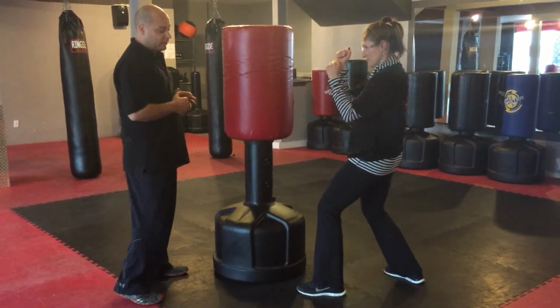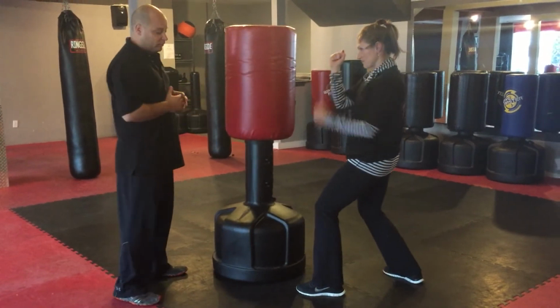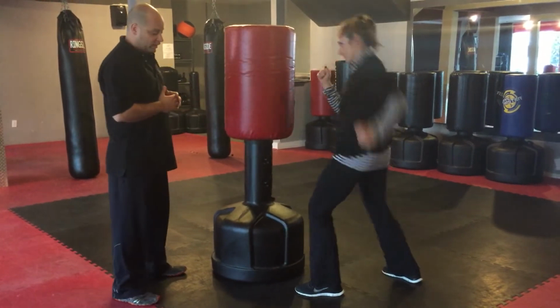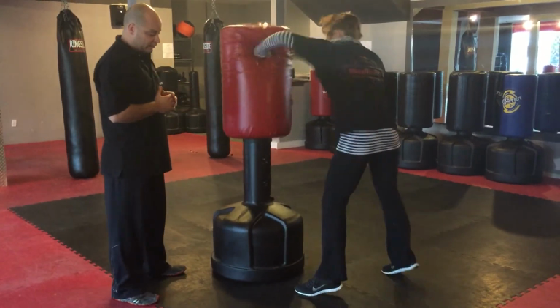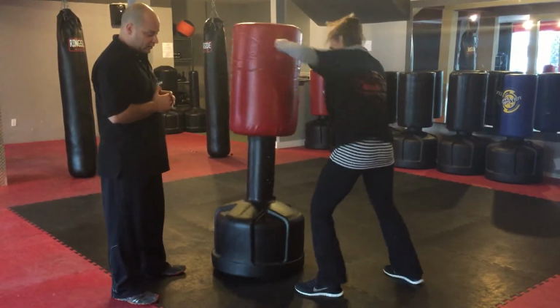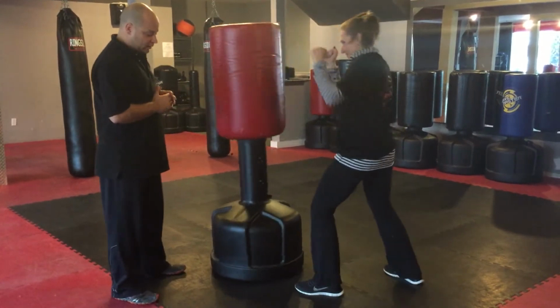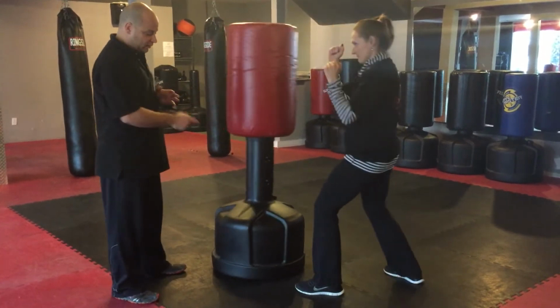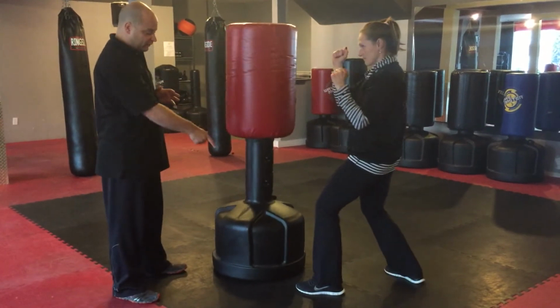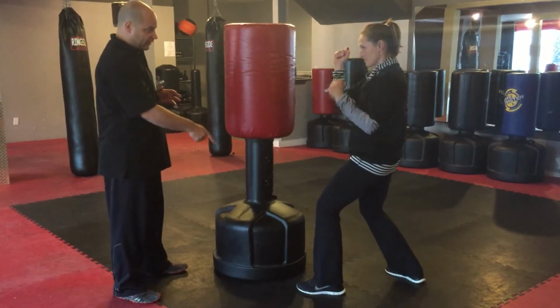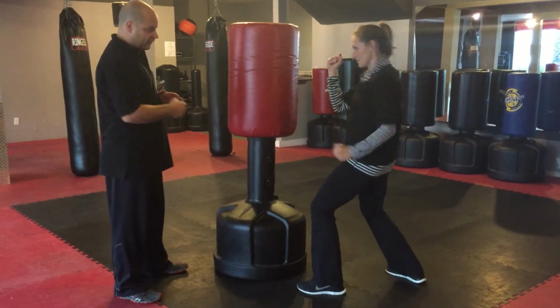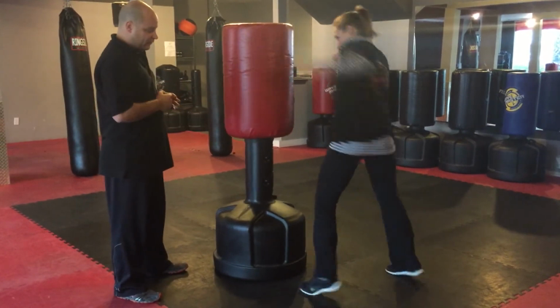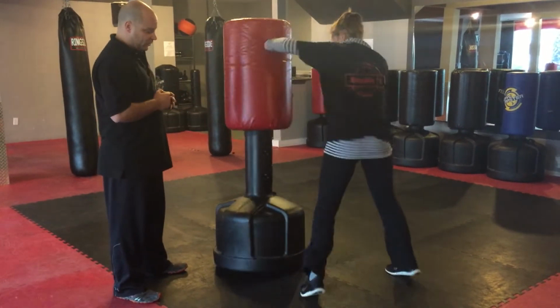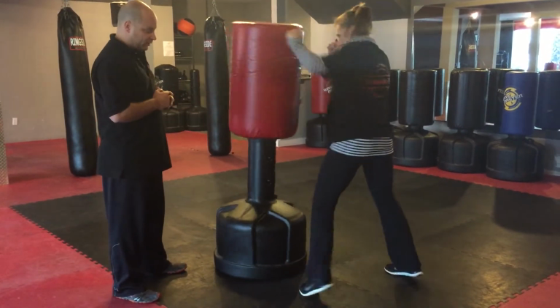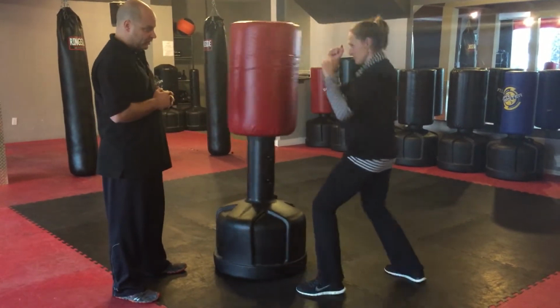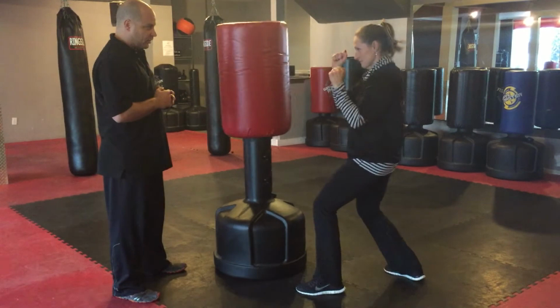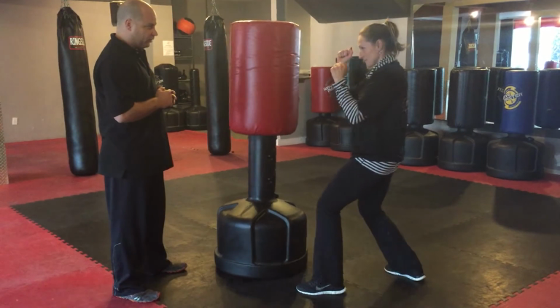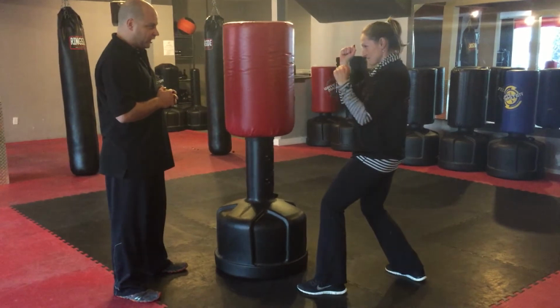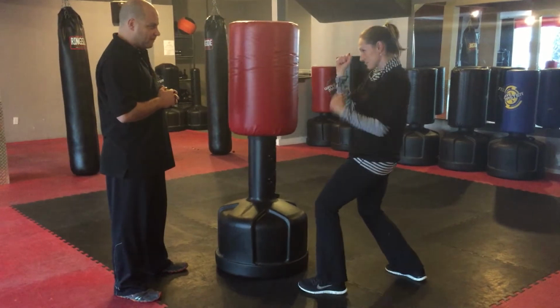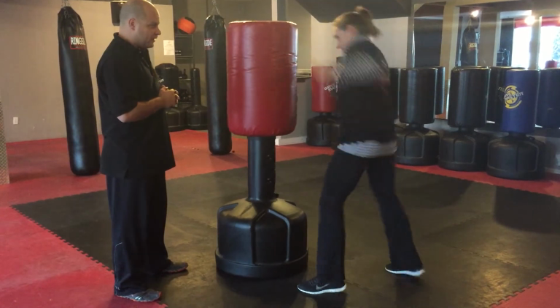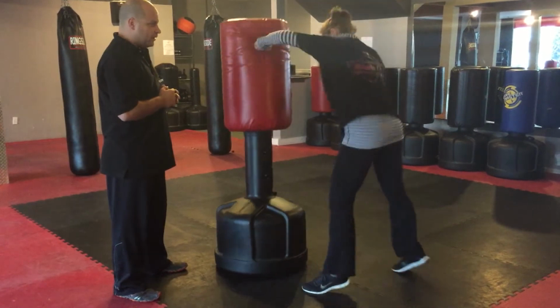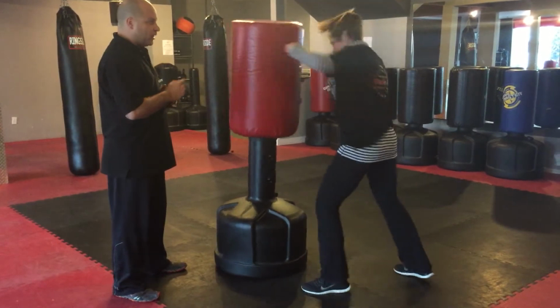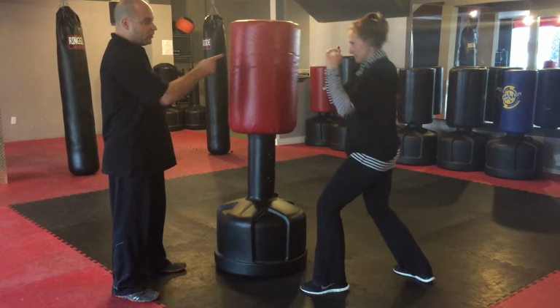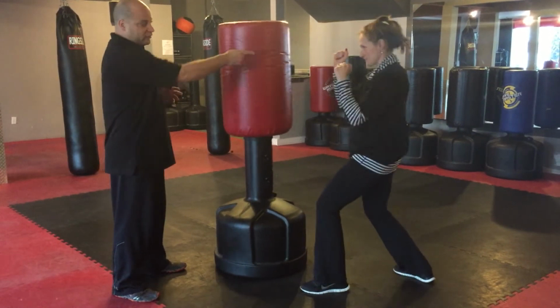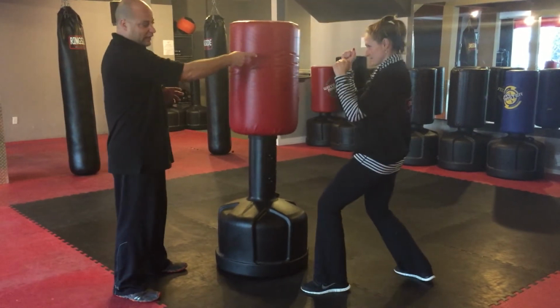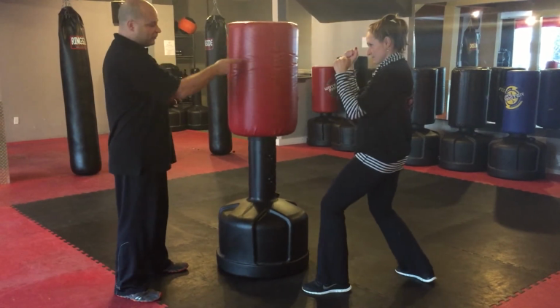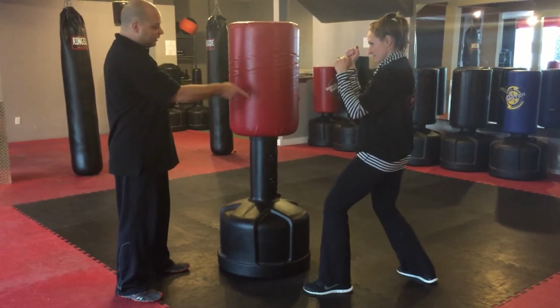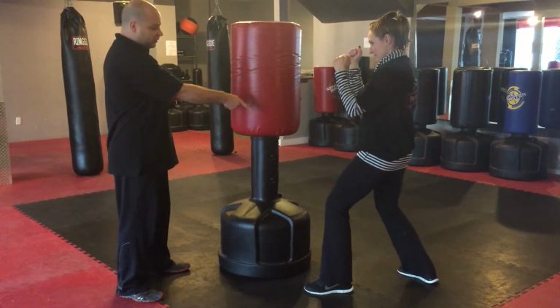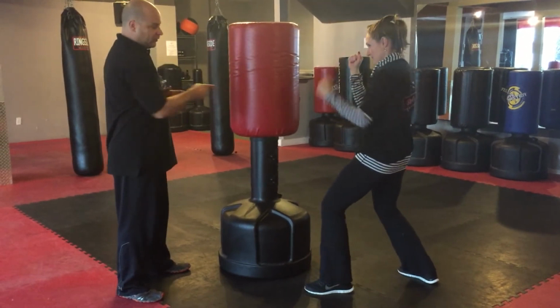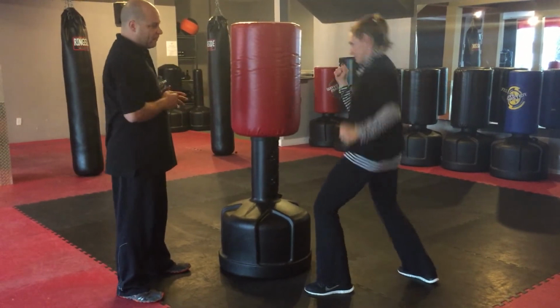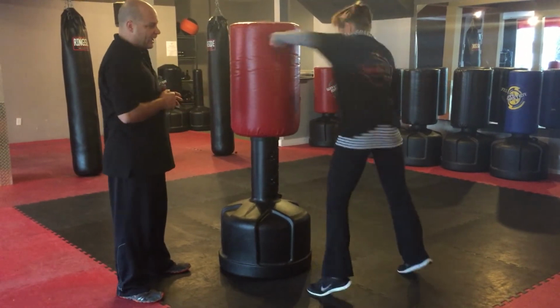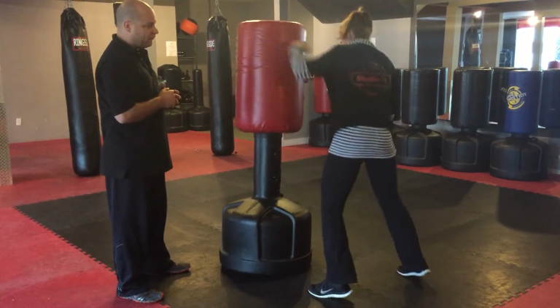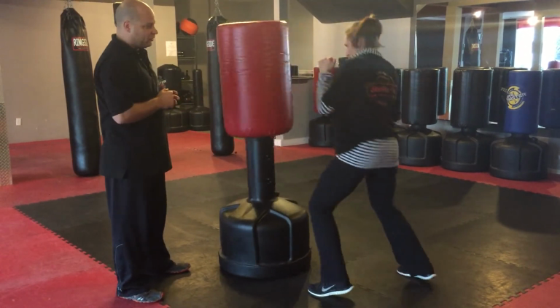Go ahead and do that — little pivot on that front foot. There you go, good job. Rear hook, same thing — pivot on that back foot.